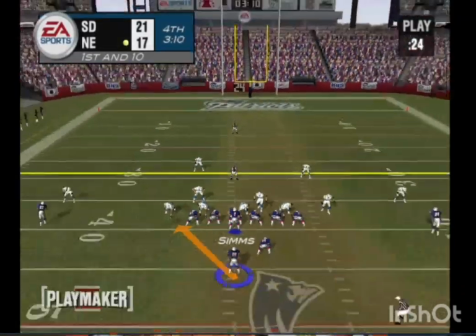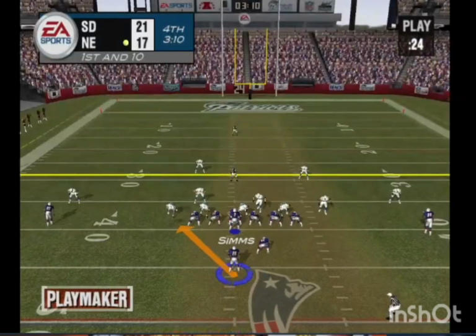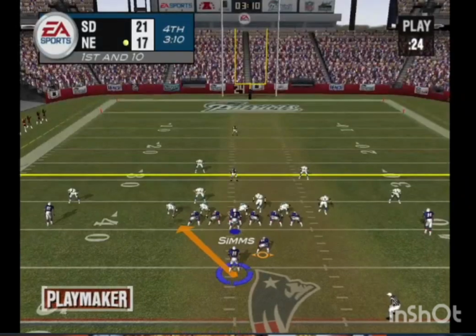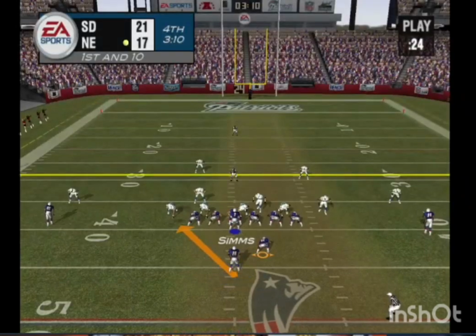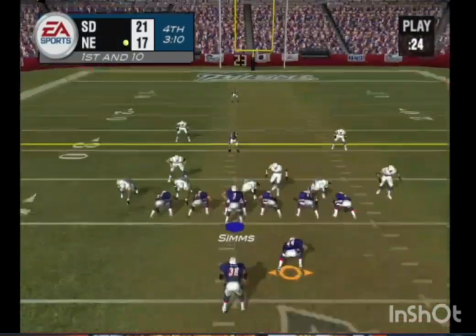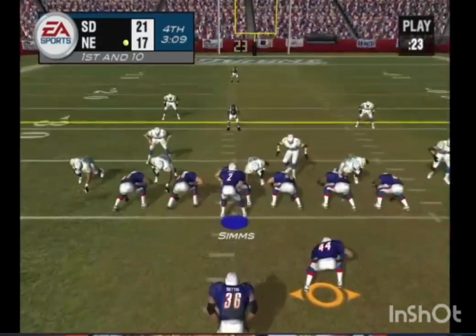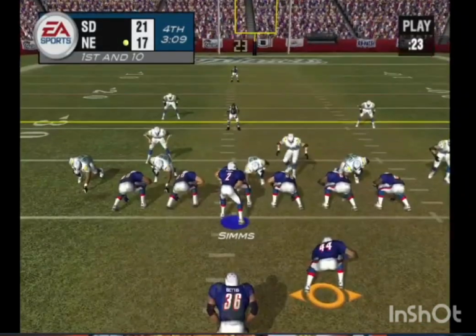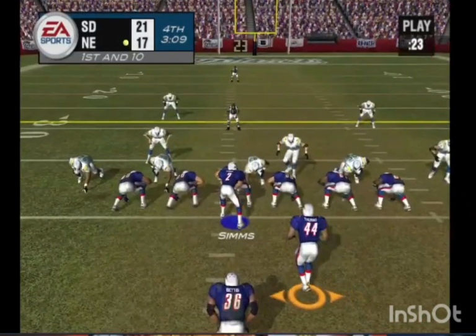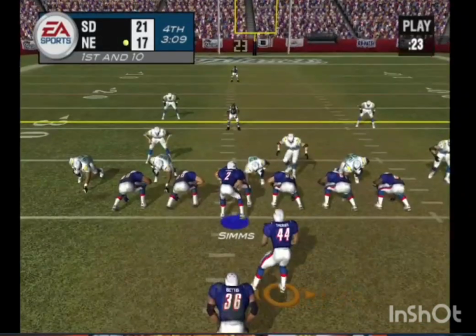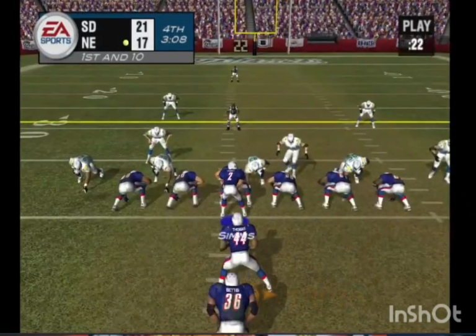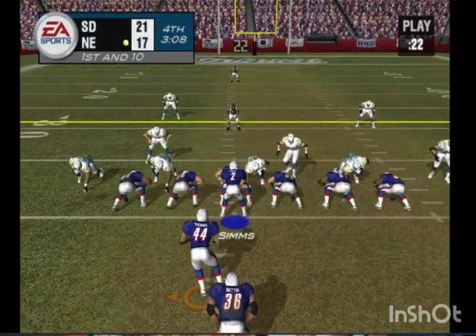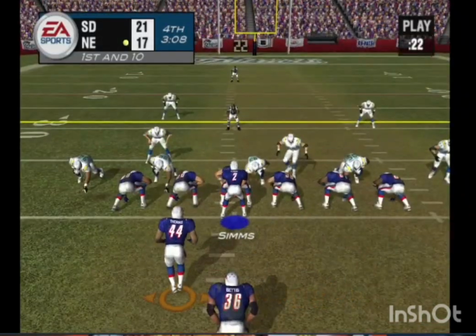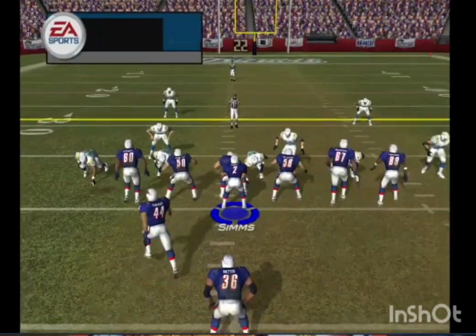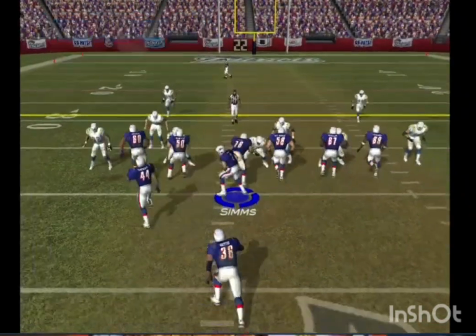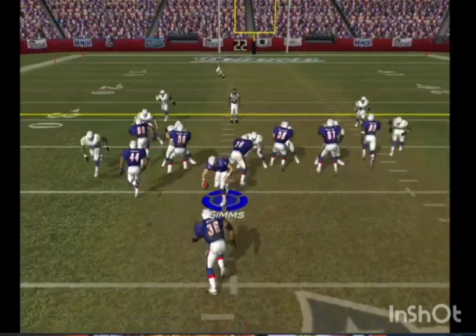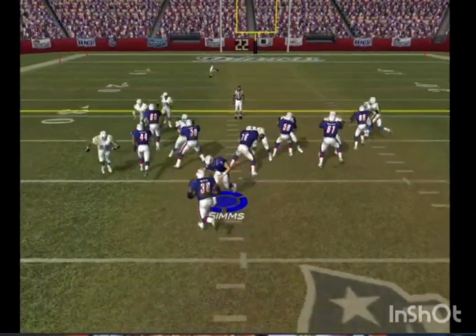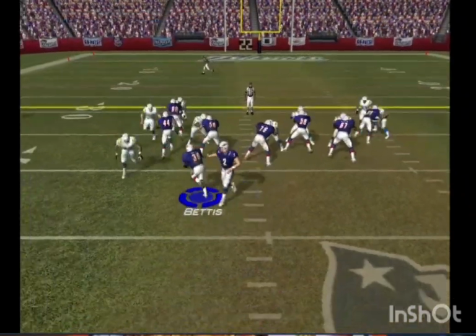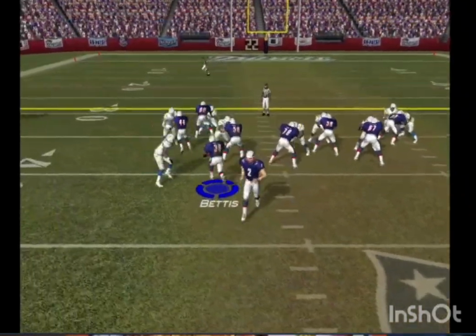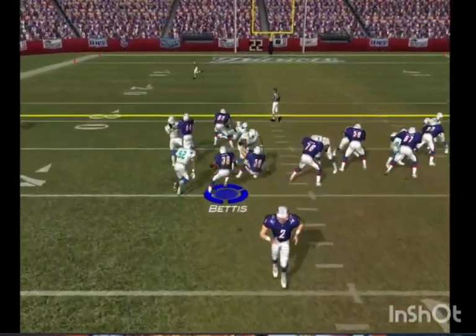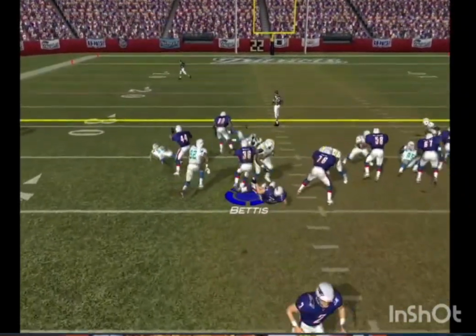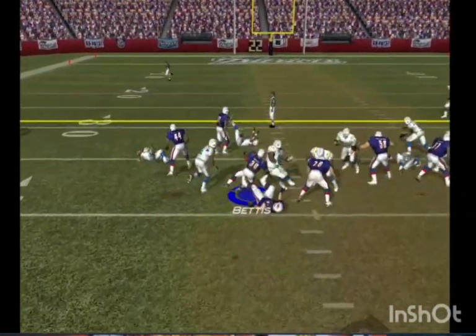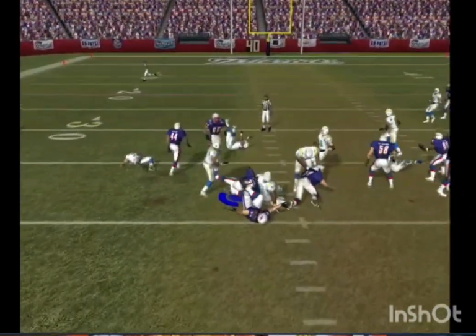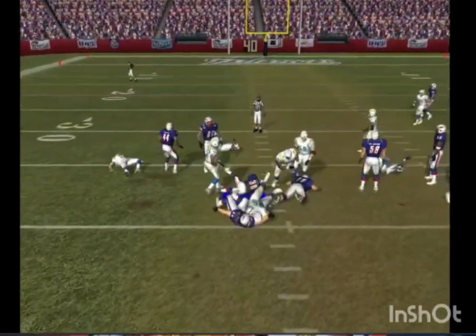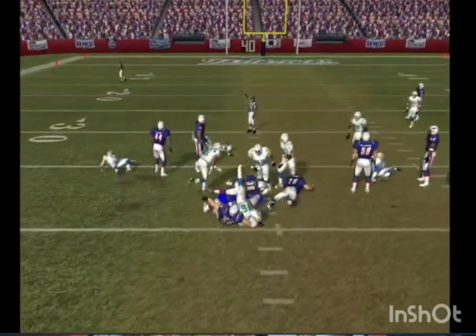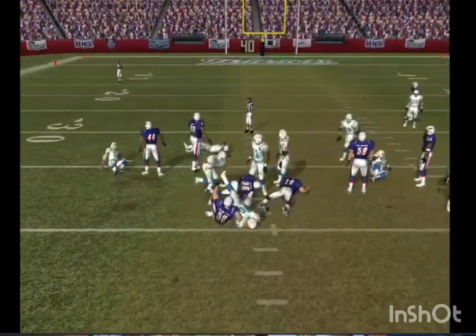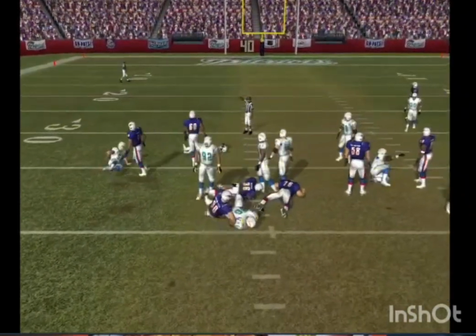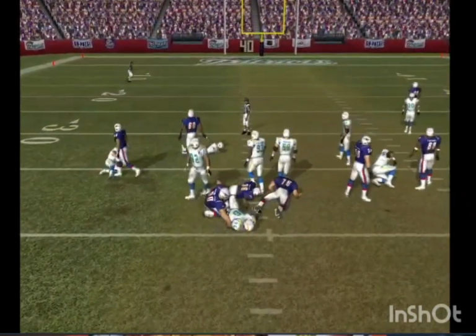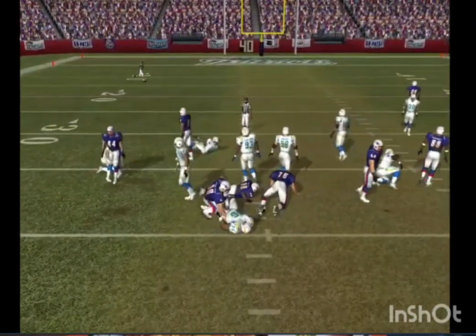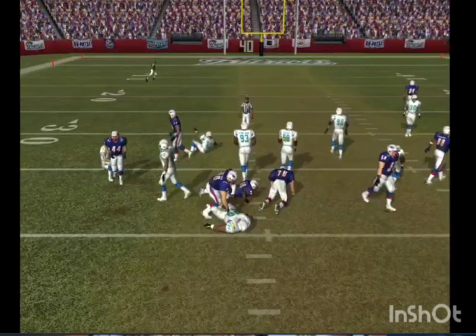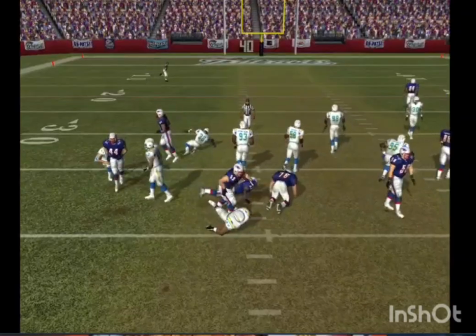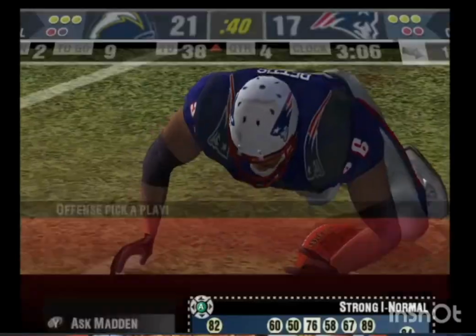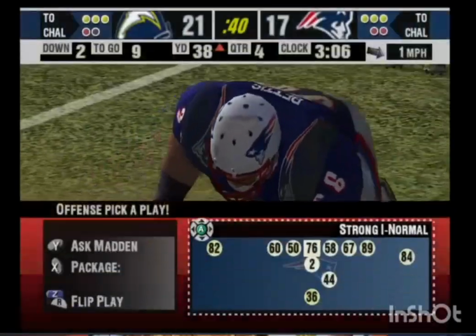Simms directing traffic. The Patriots using motion. He'll get it again. Pick up of about a yard in the run.